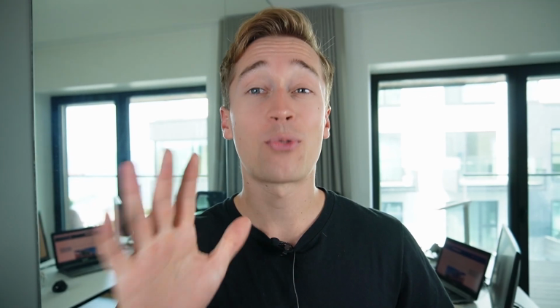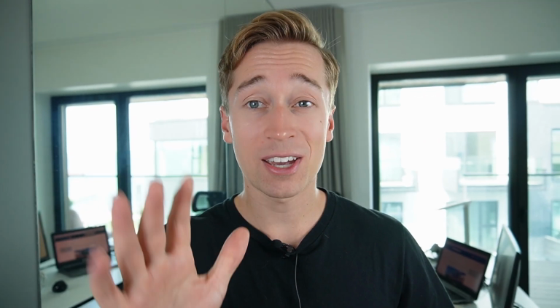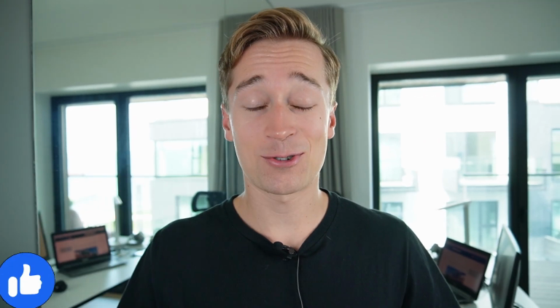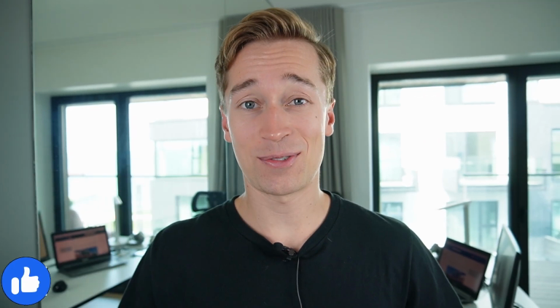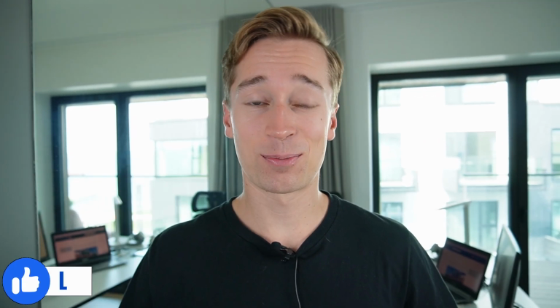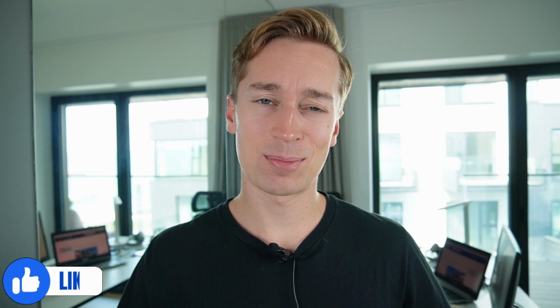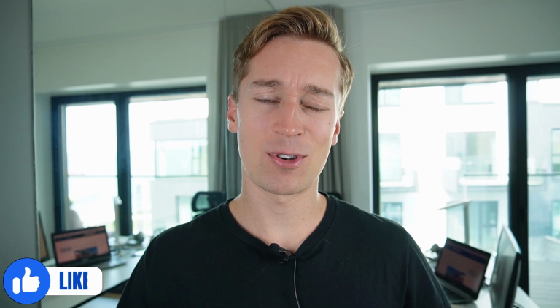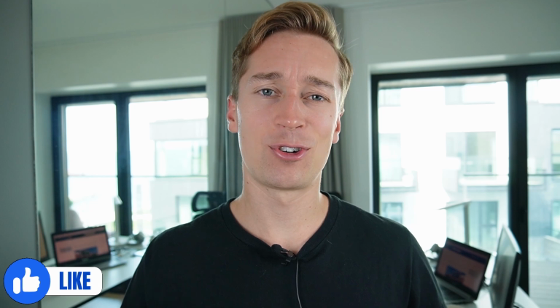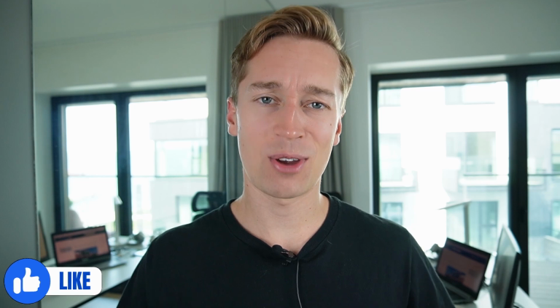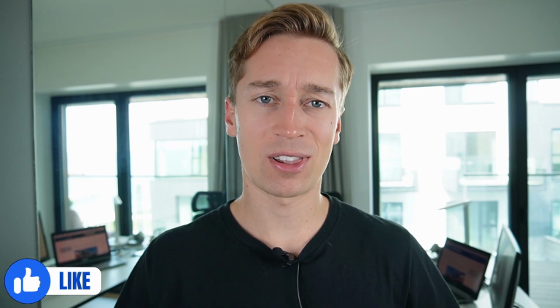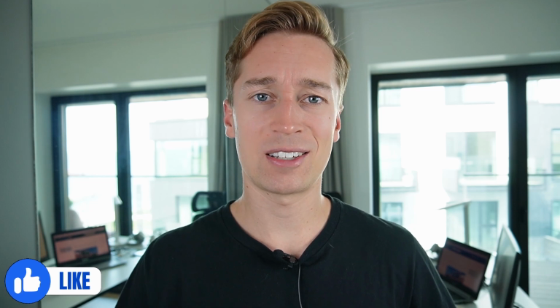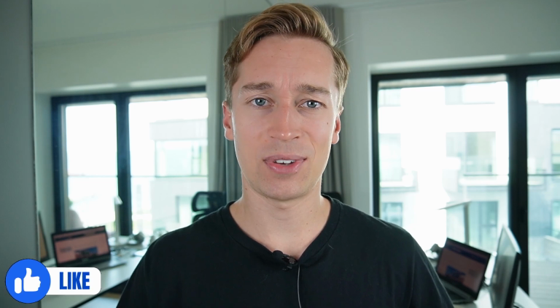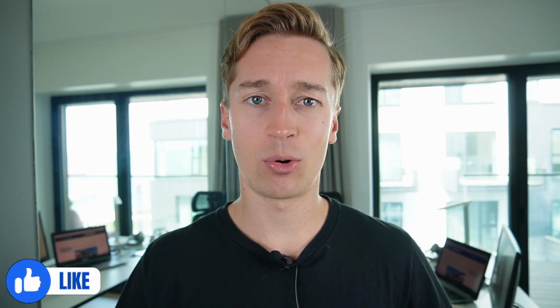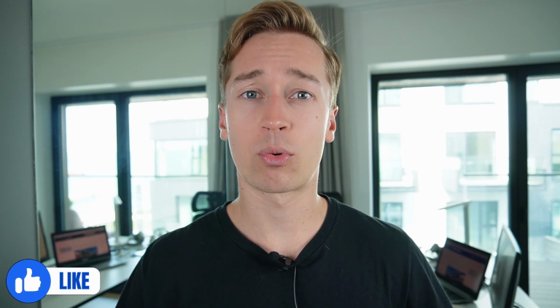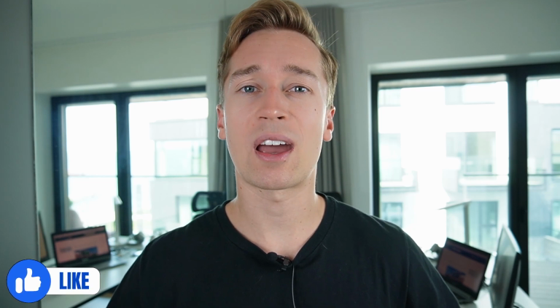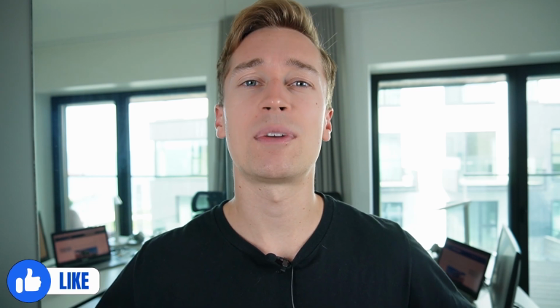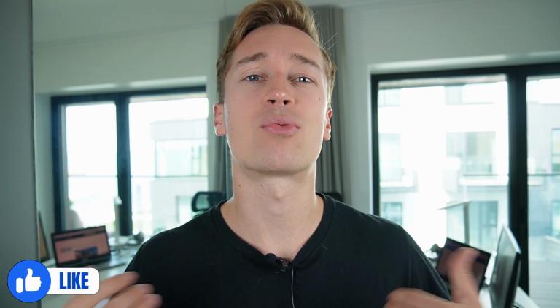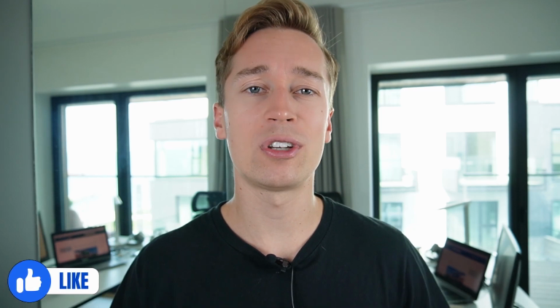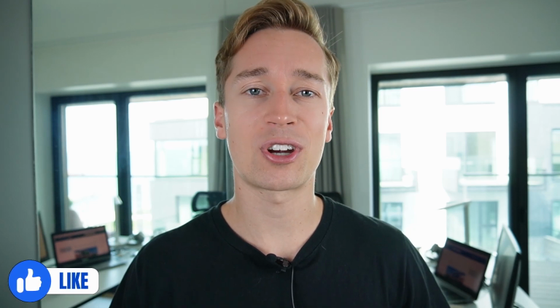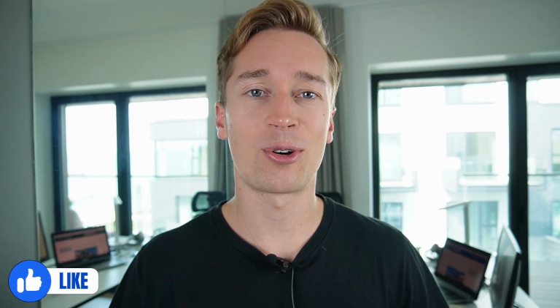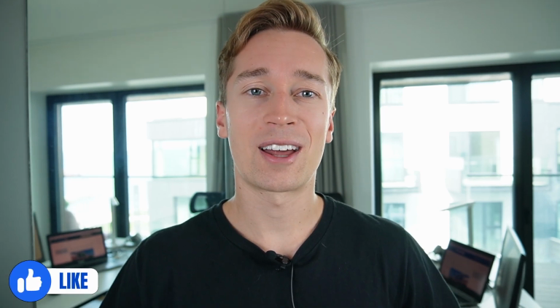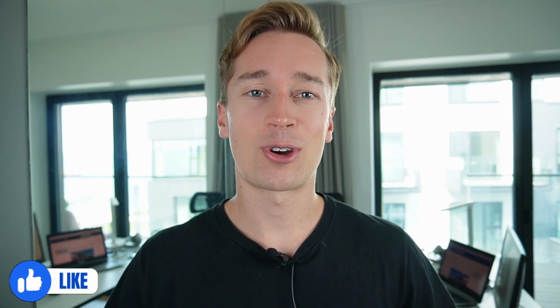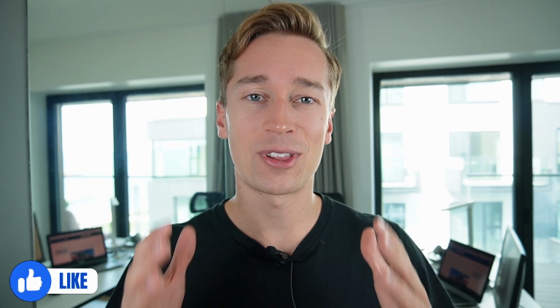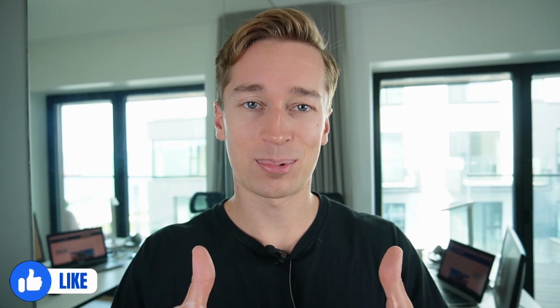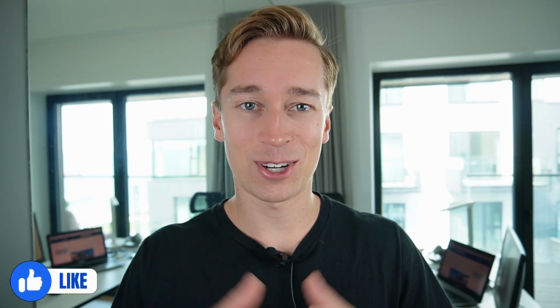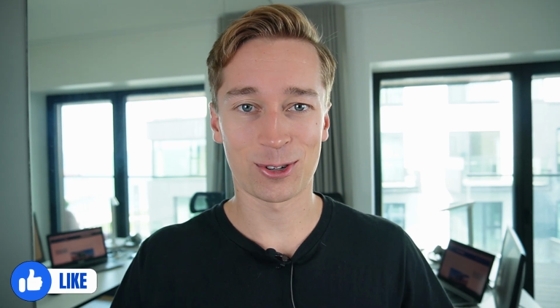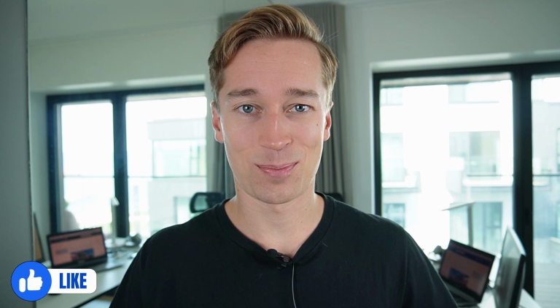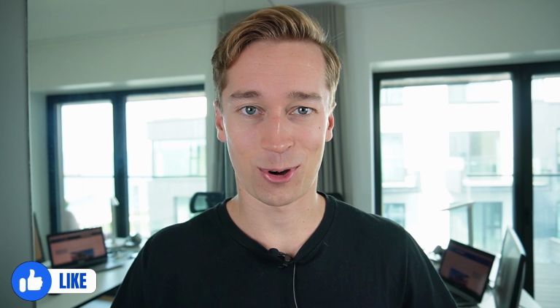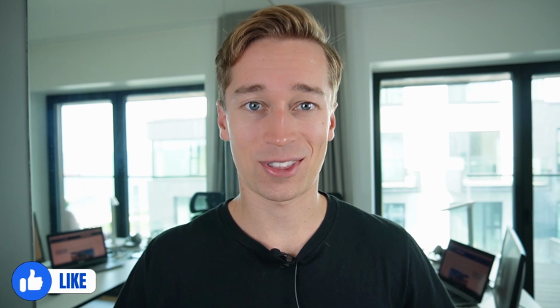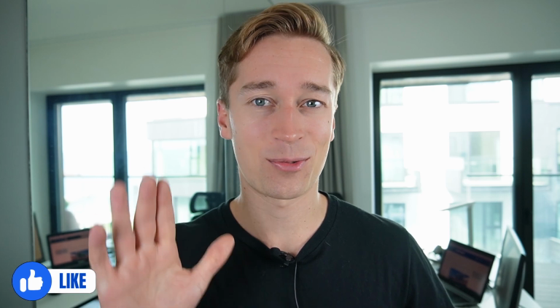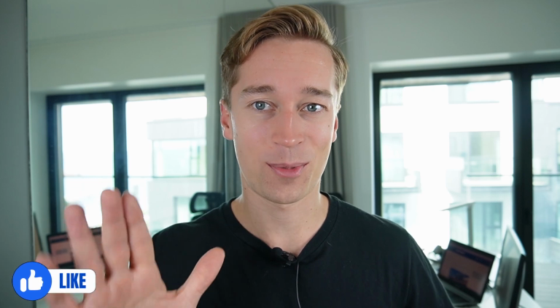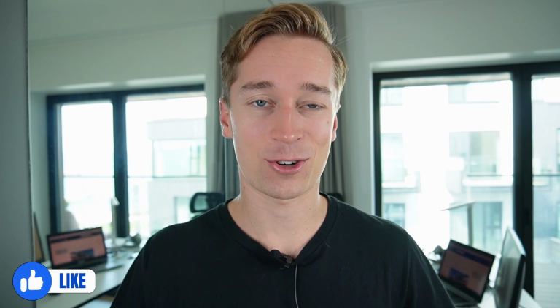But before I get into it, if you could please do me a huge favor and like this video — it would really help me to grow this channel, and I really appreciate all the support. Thank you very much.